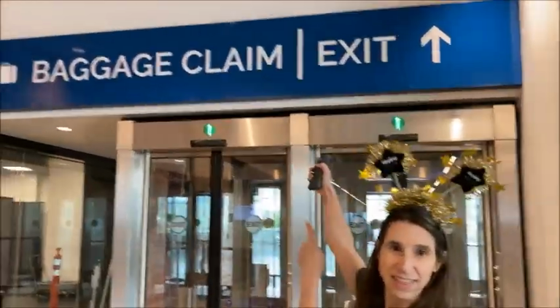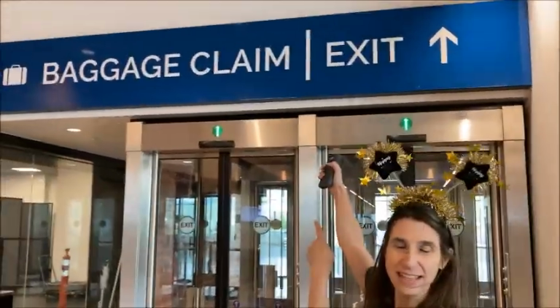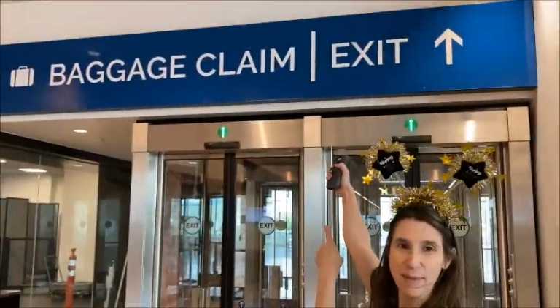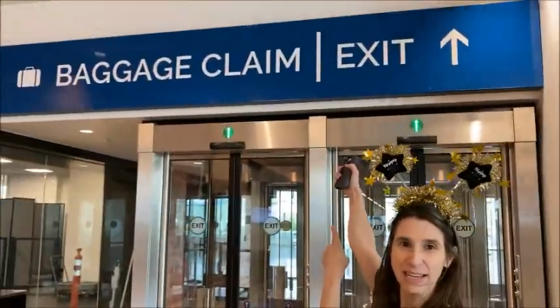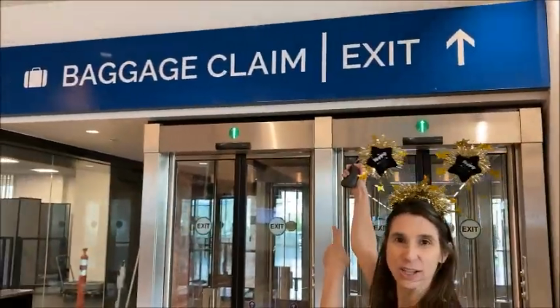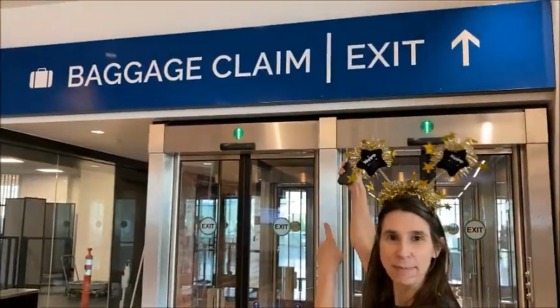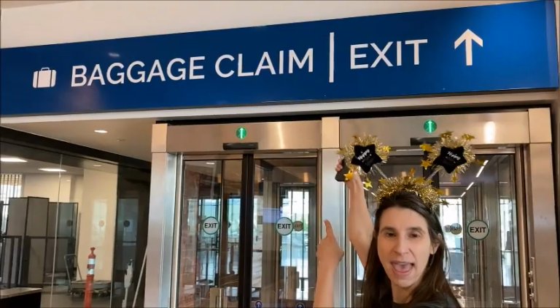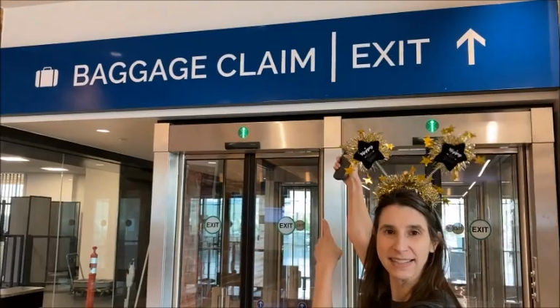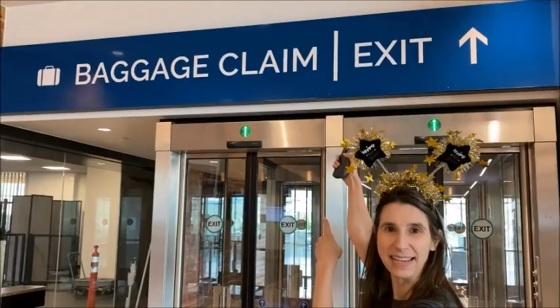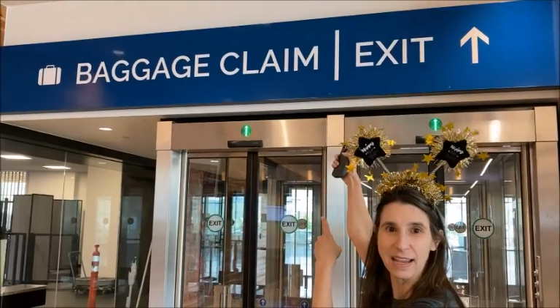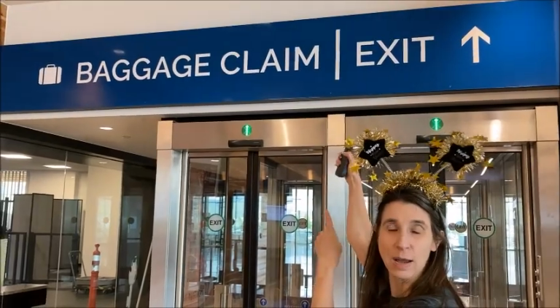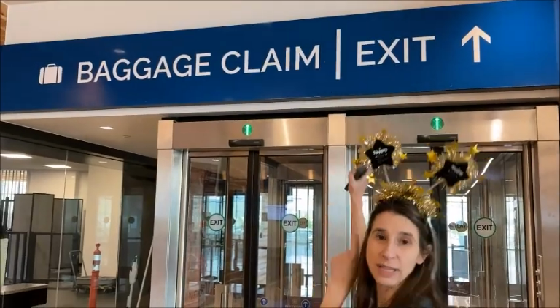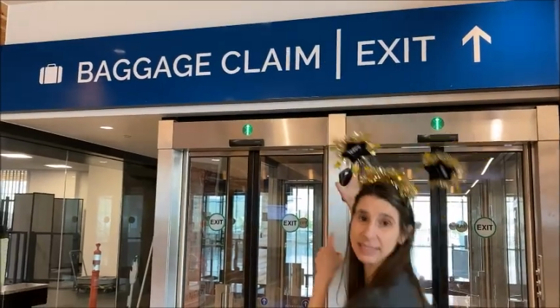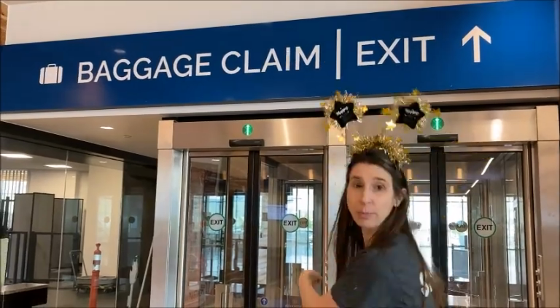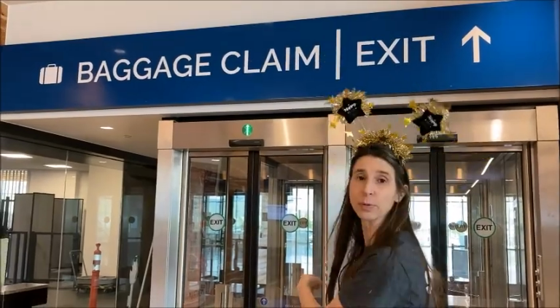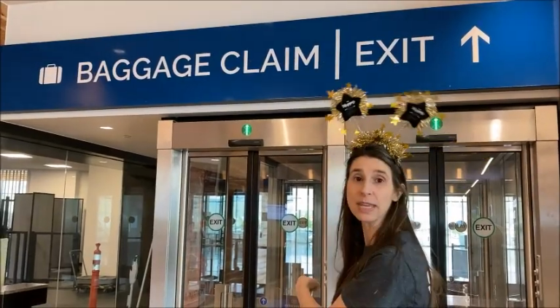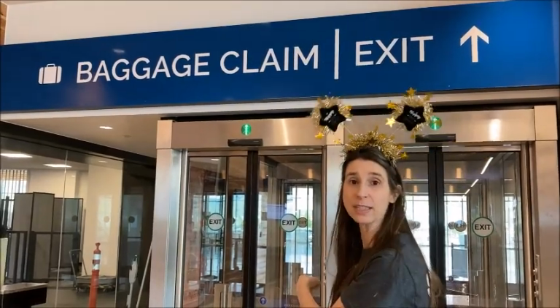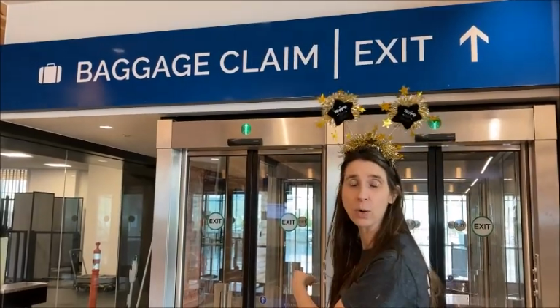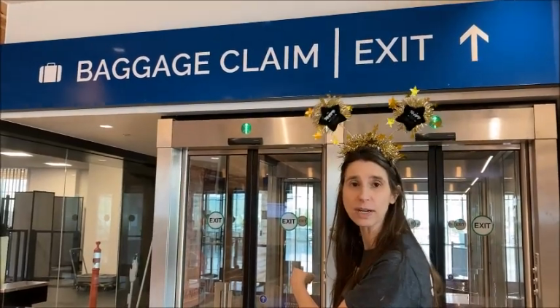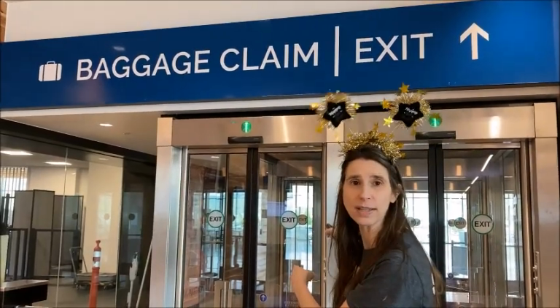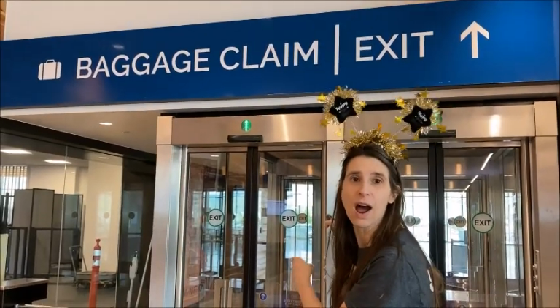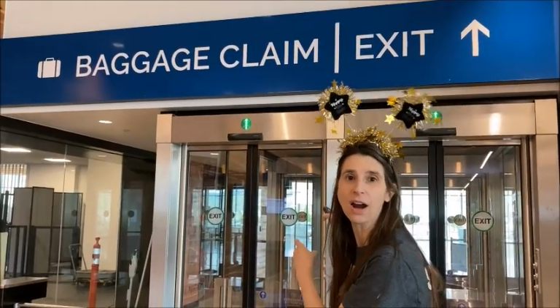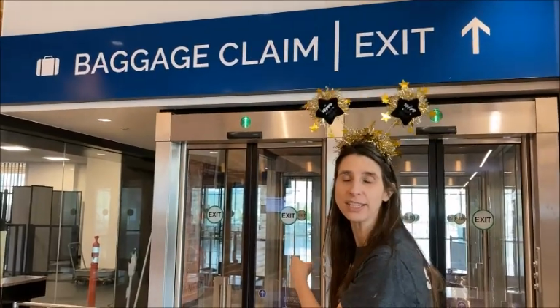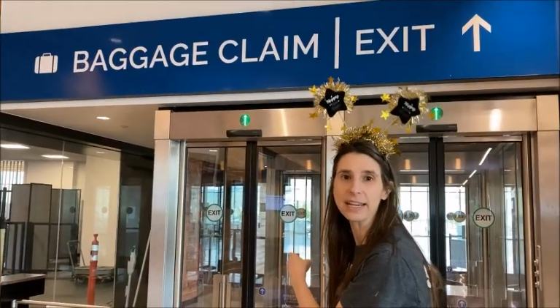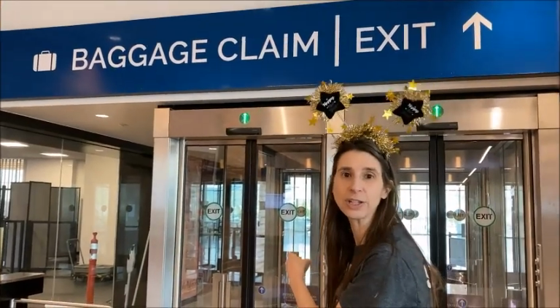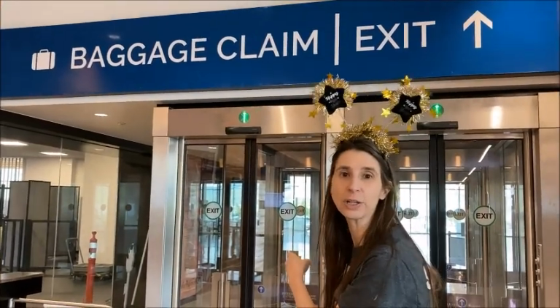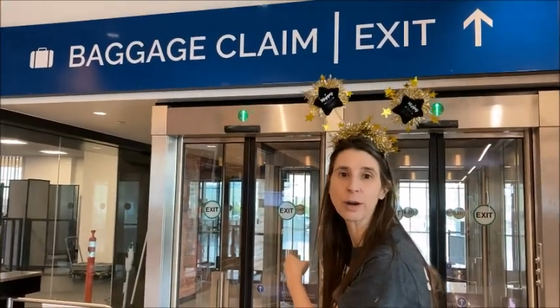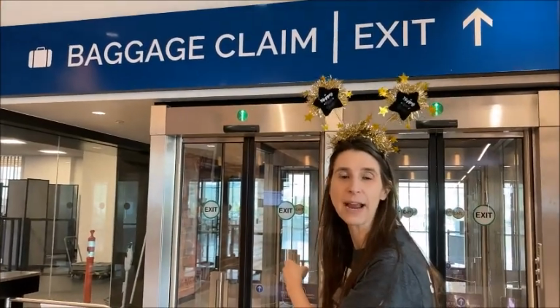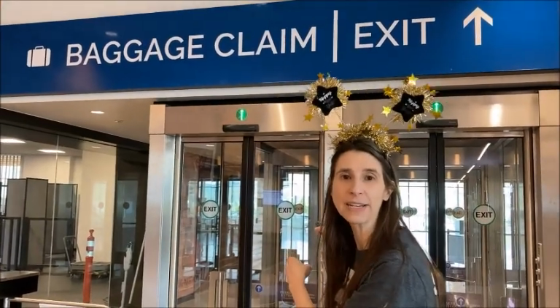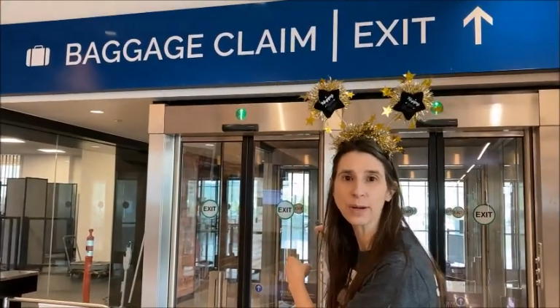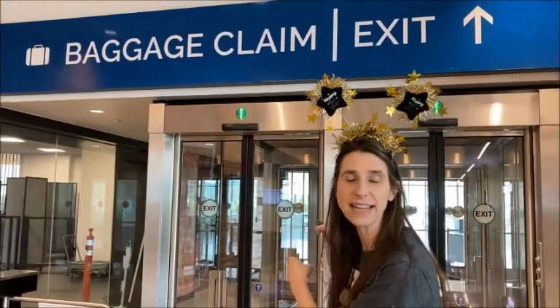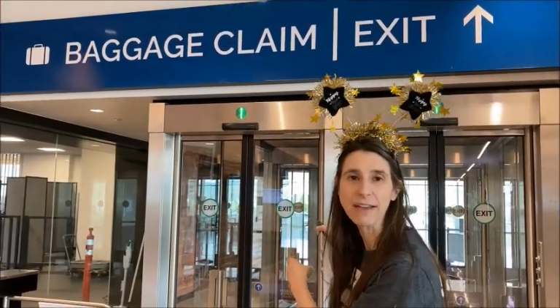That's the baggage claim exit. Please come through these doors and you're going to run right into our staff.